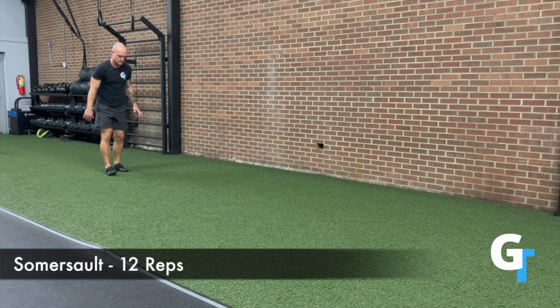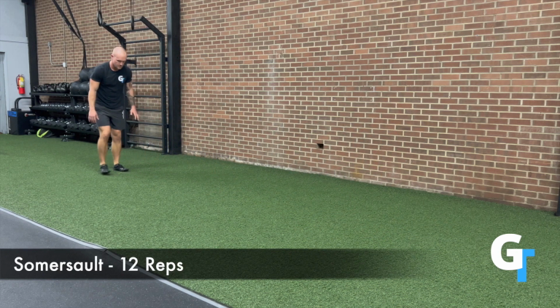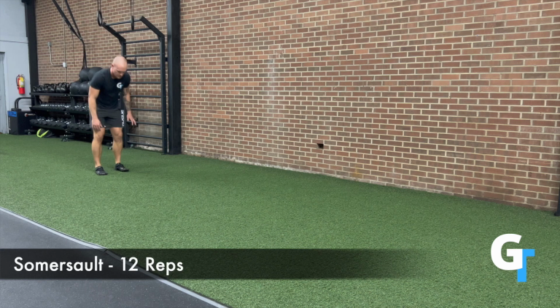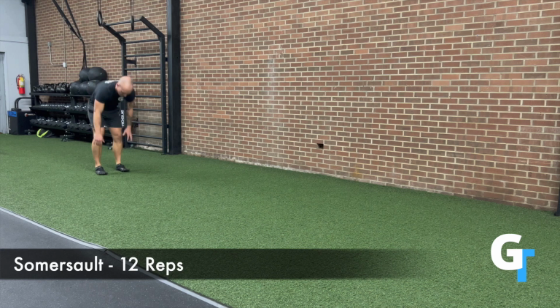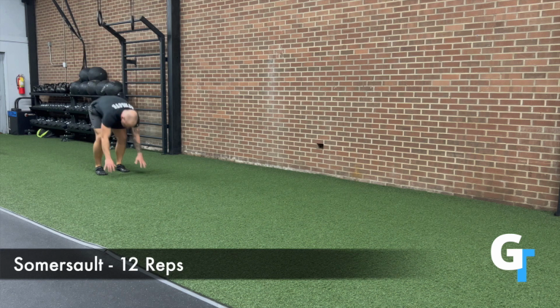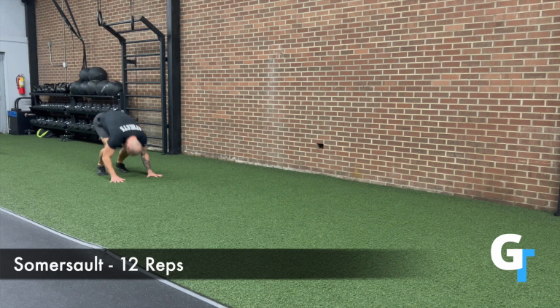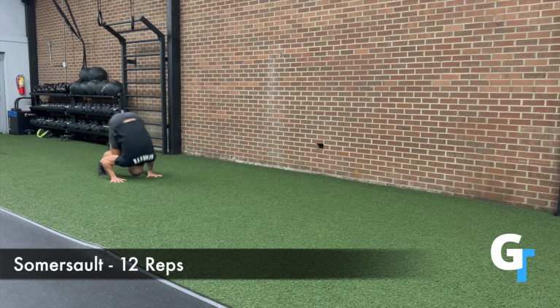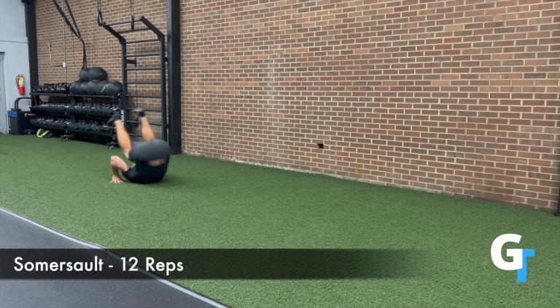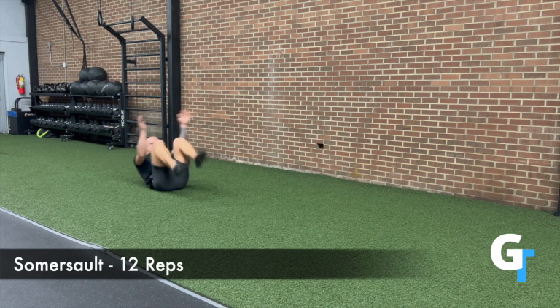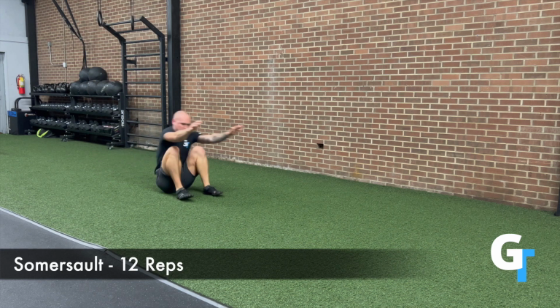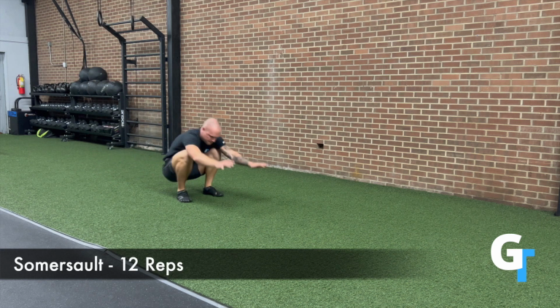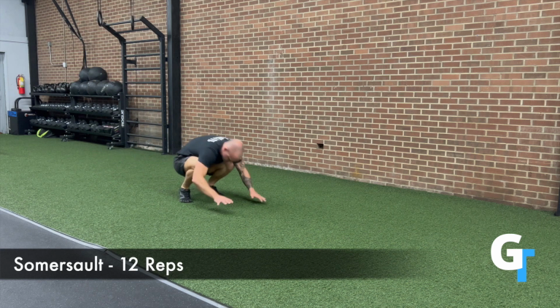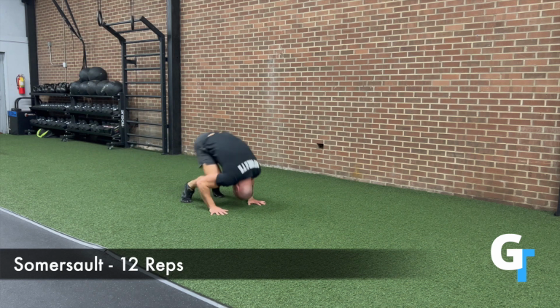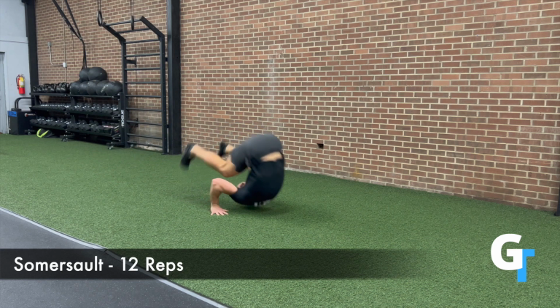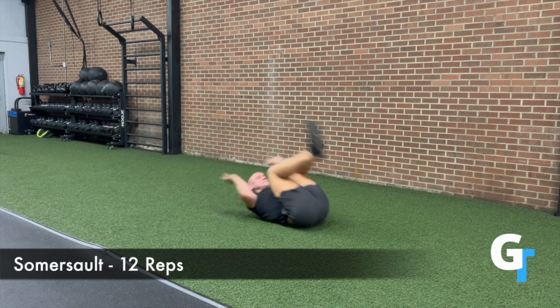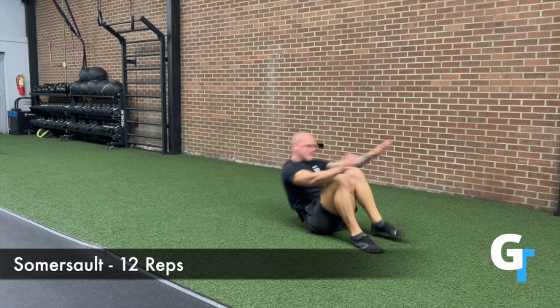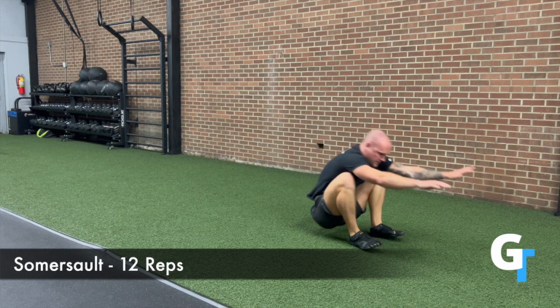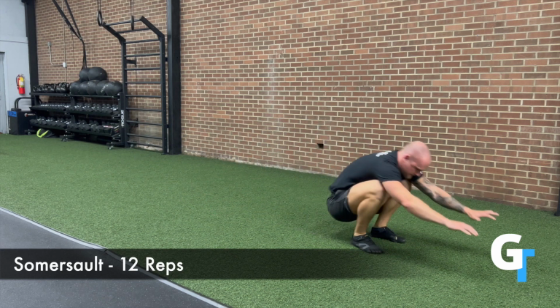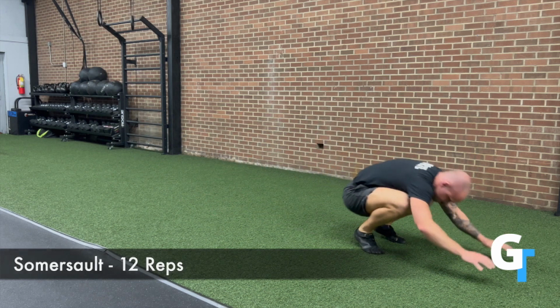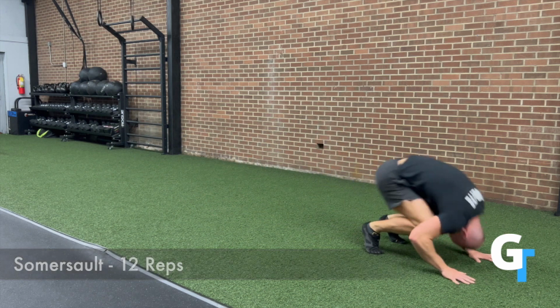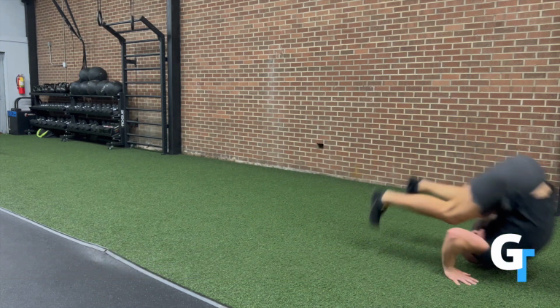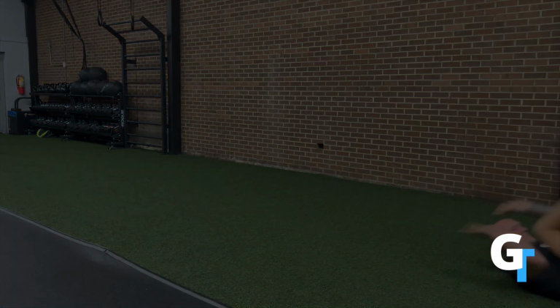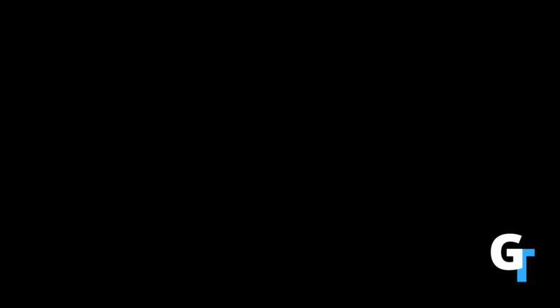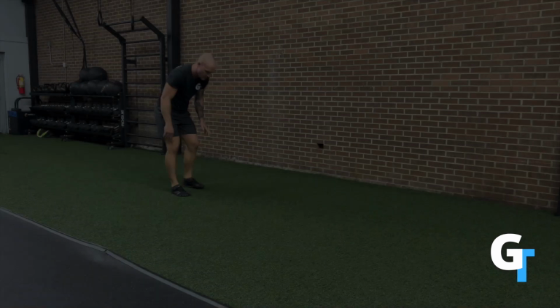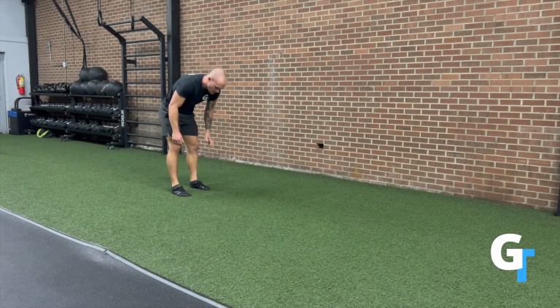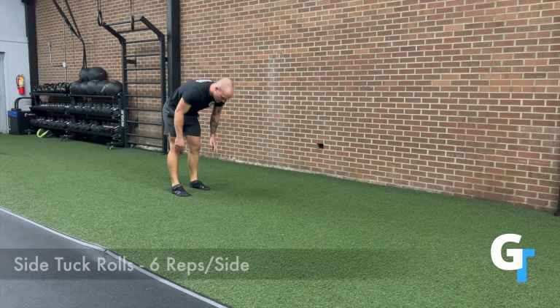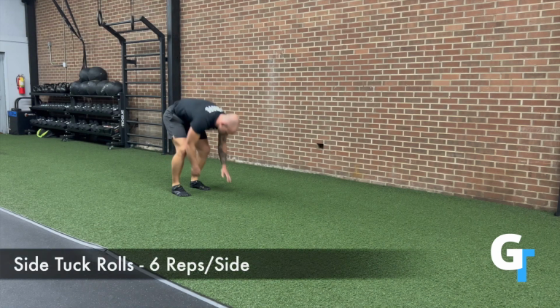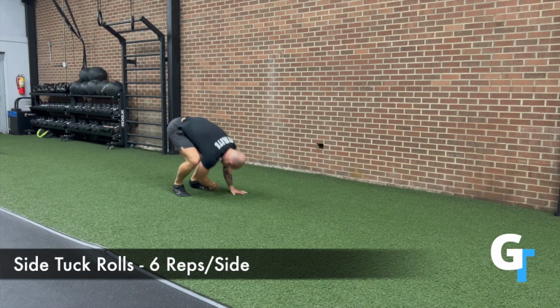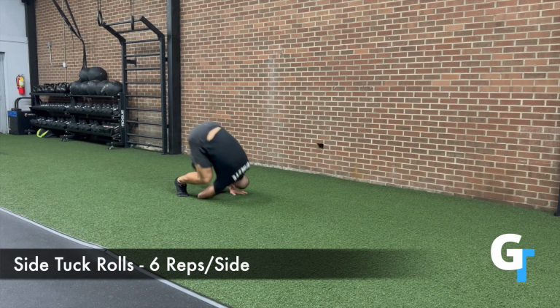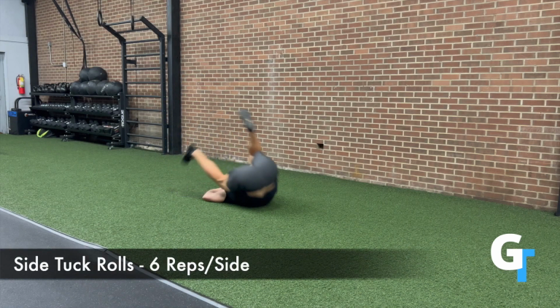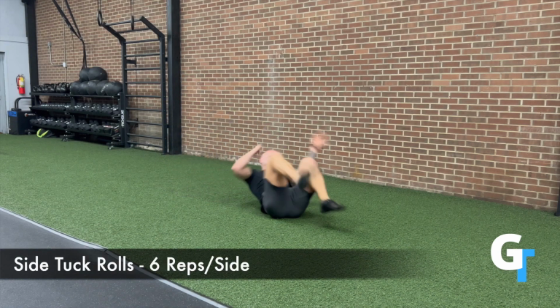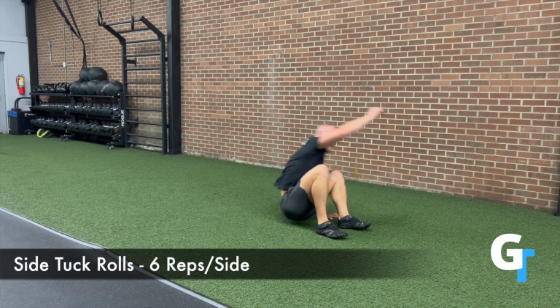First off with a somersault, you can start very simply, just doing one at a time, and you can work up to doing multiple in a row, and you can even jump into them to add a little more intensity.